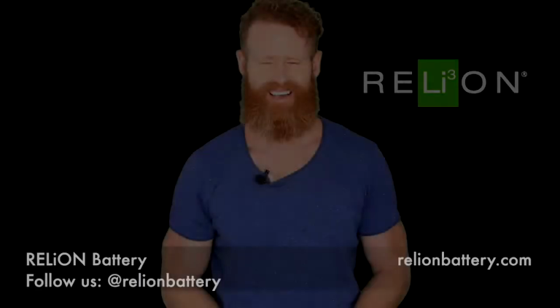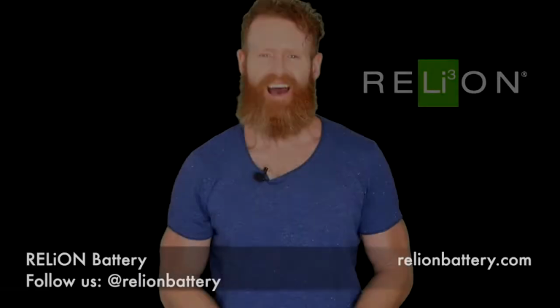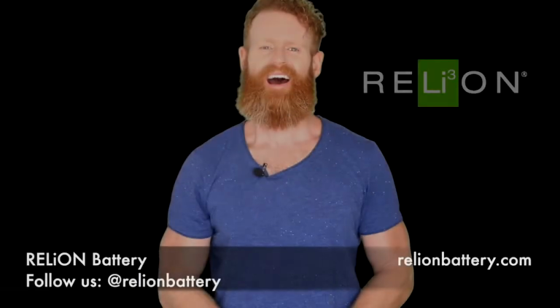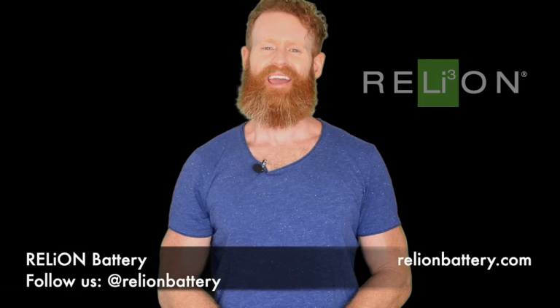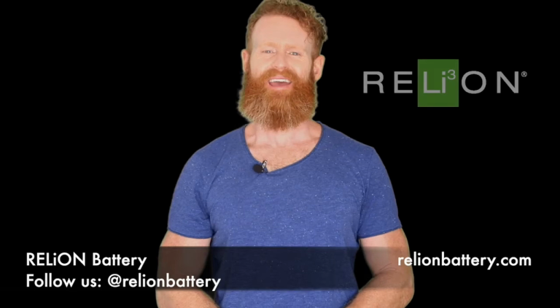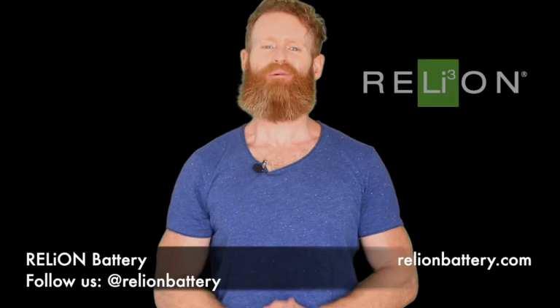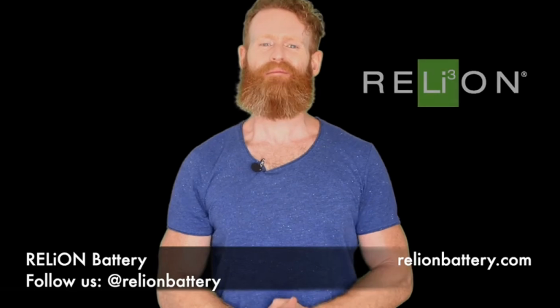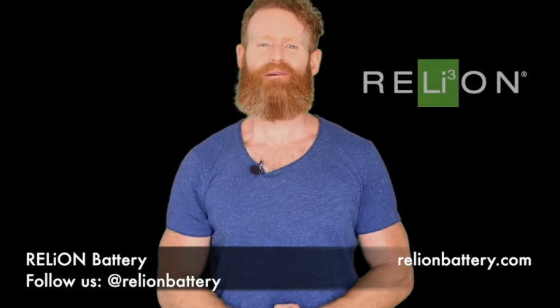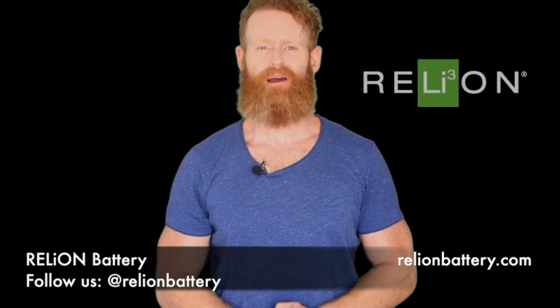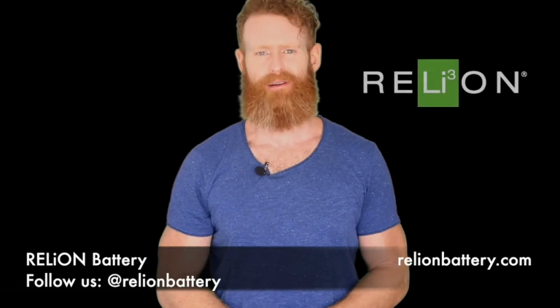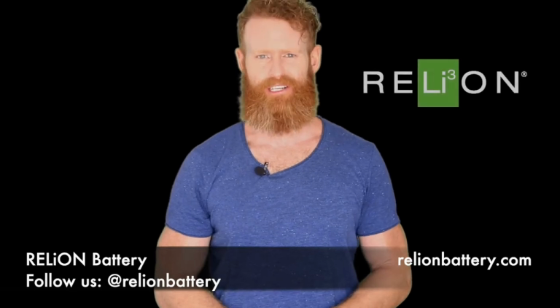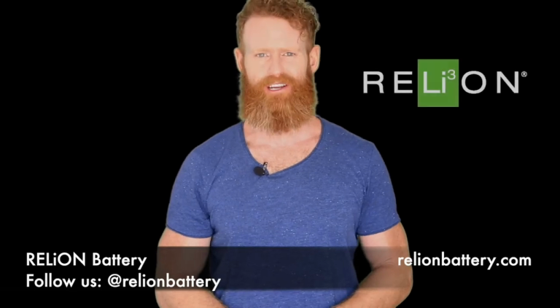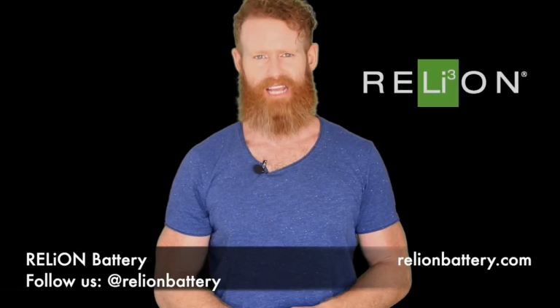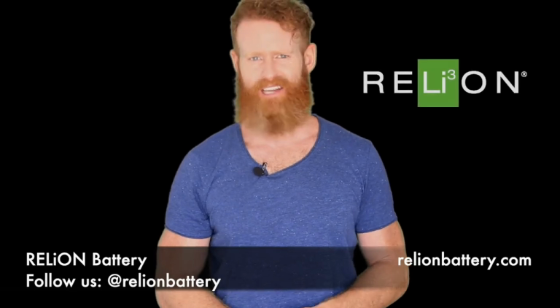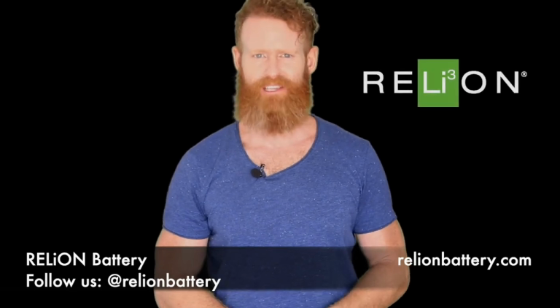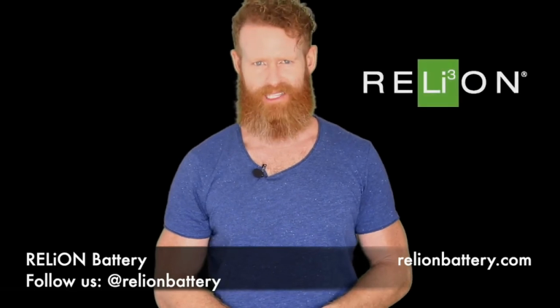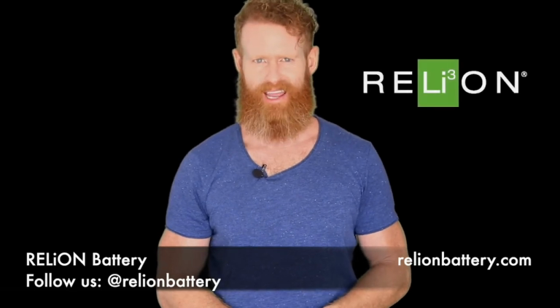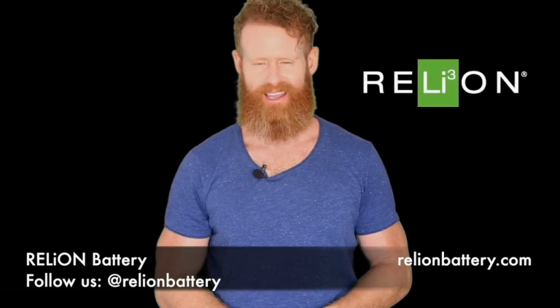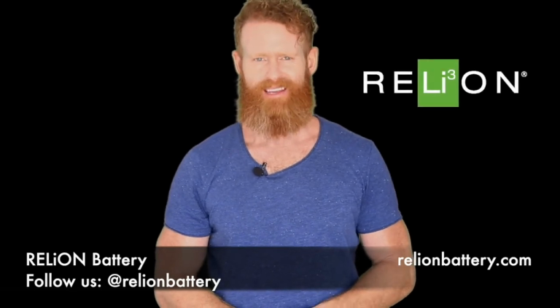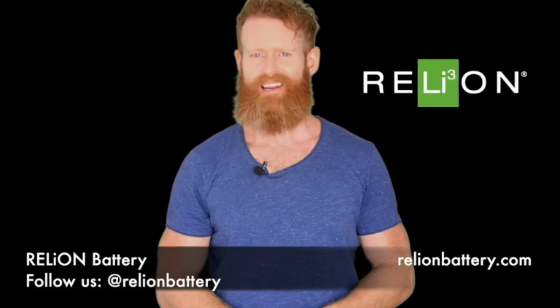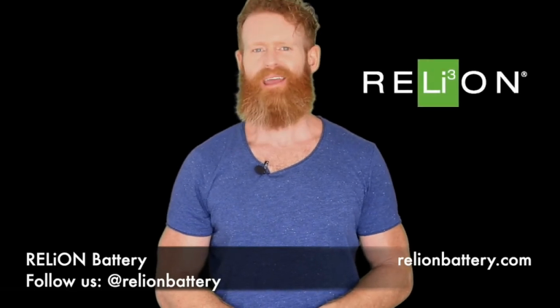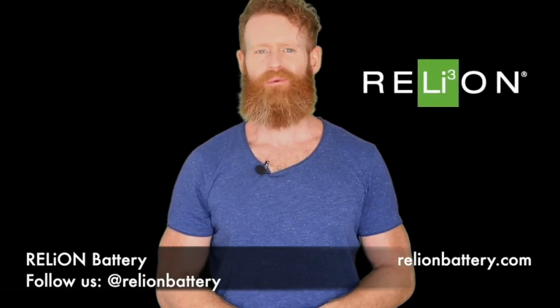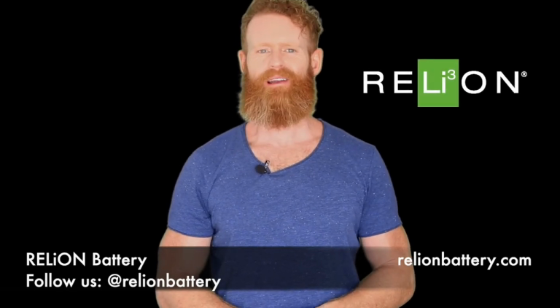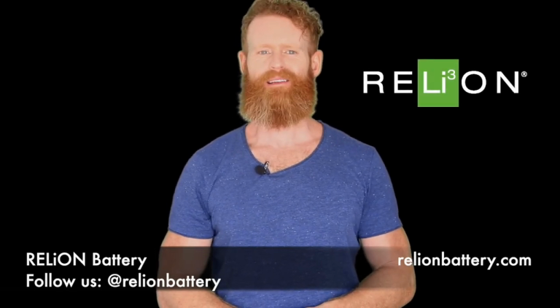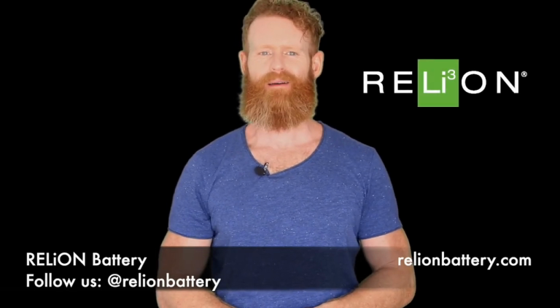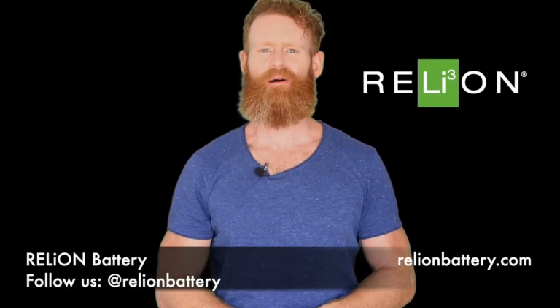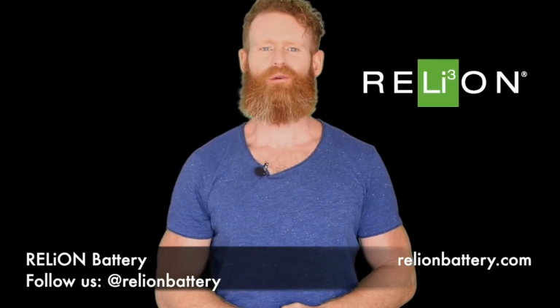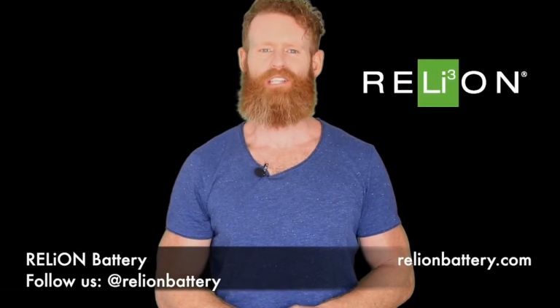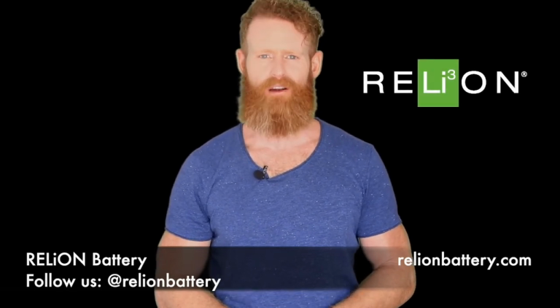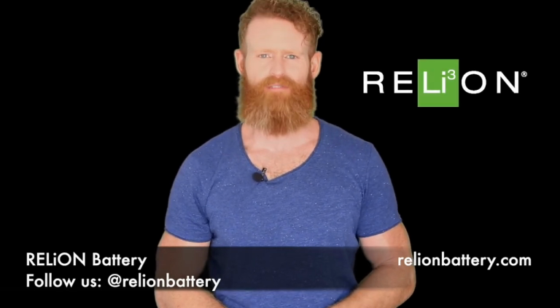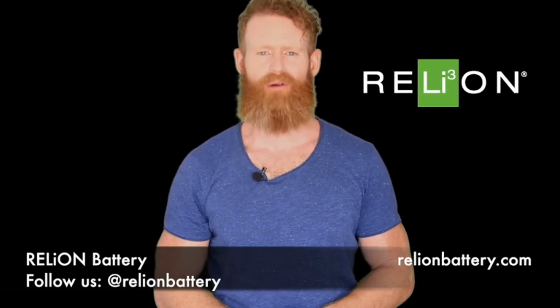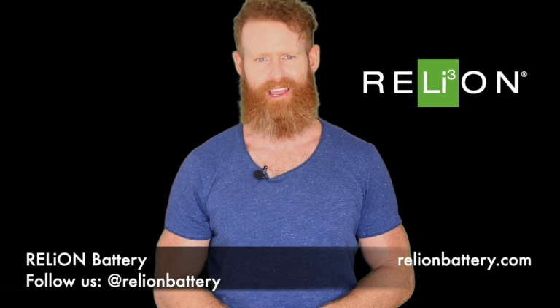Hi and welcome to another edition of Tech Tuesday. Today we're going to talk about regenerative braking.